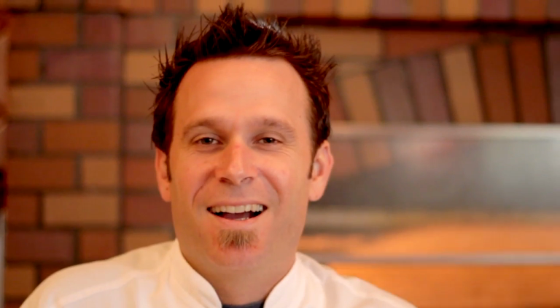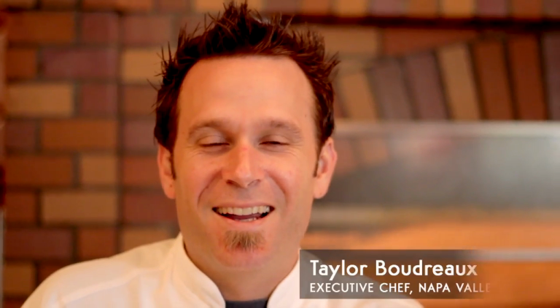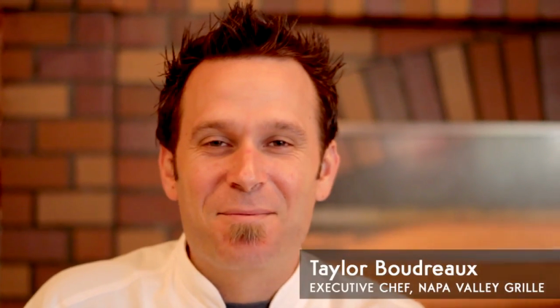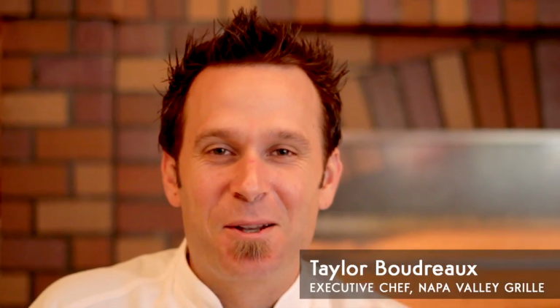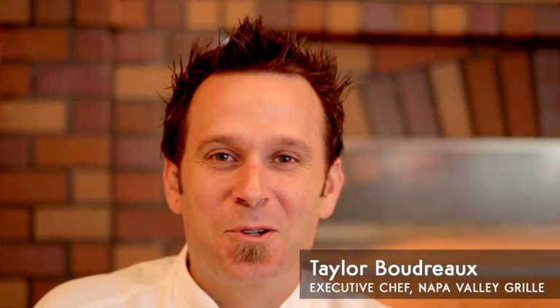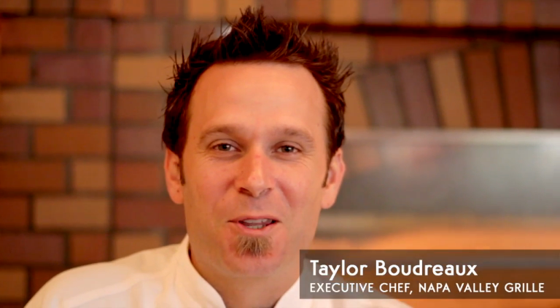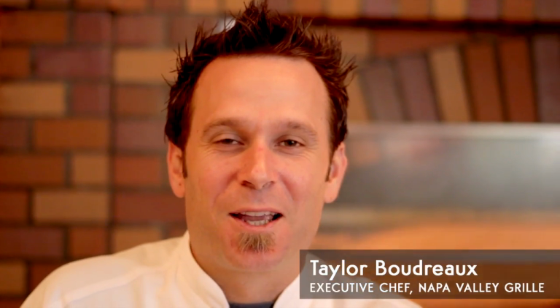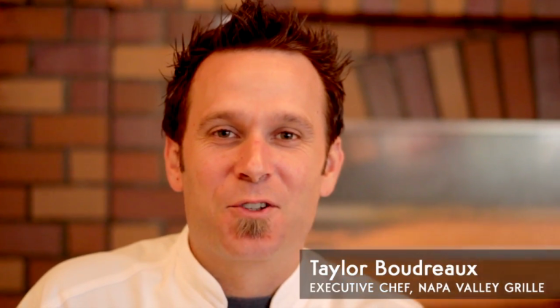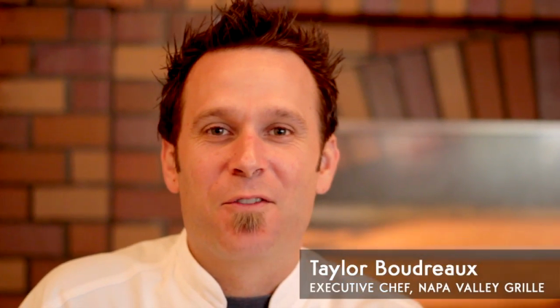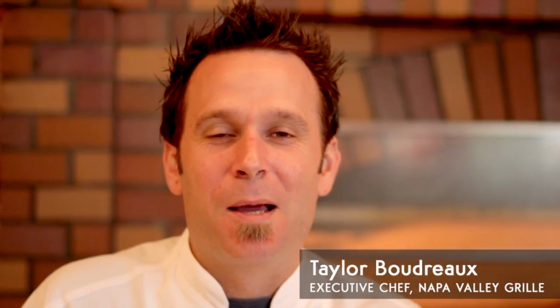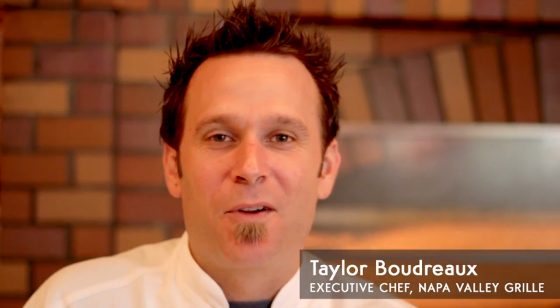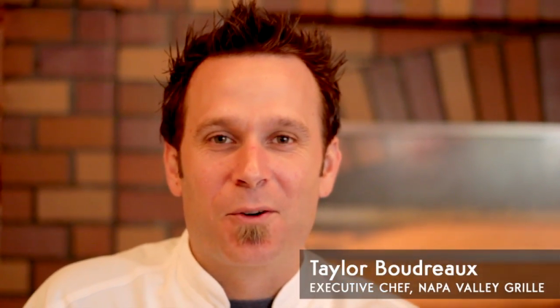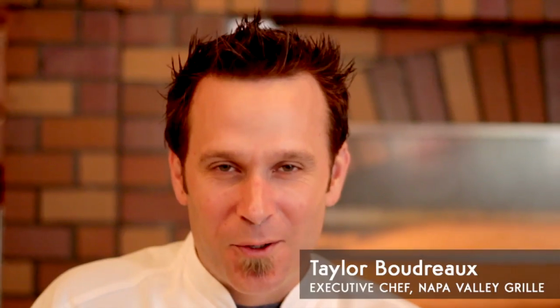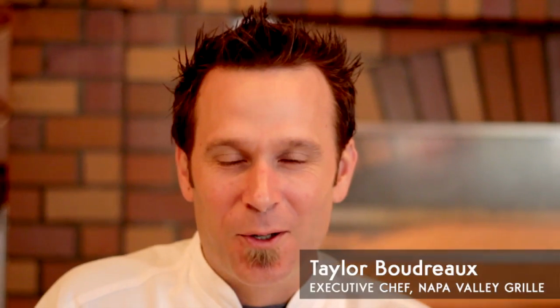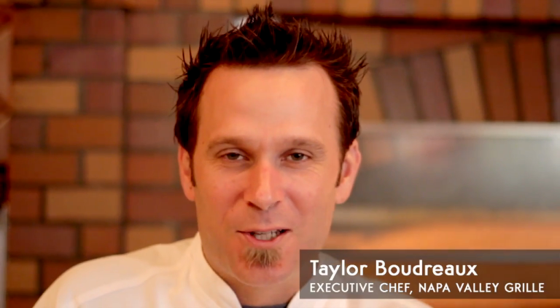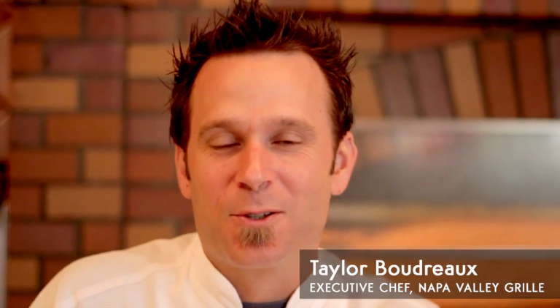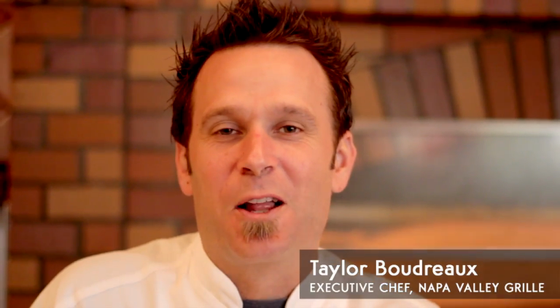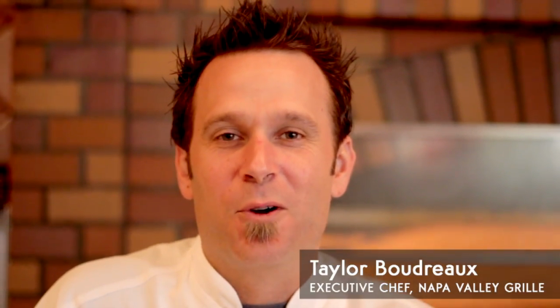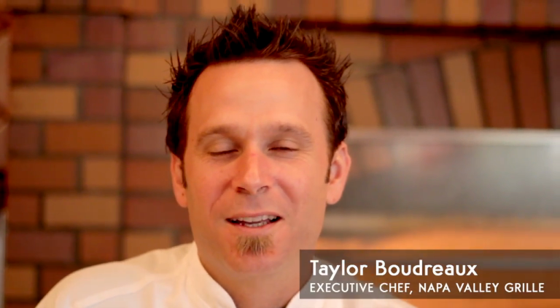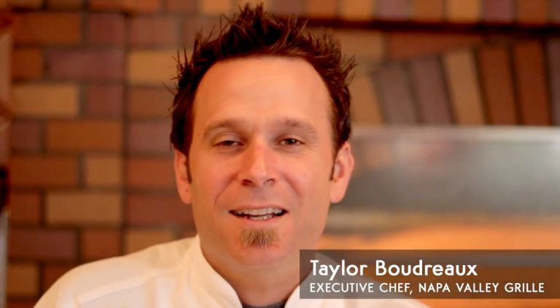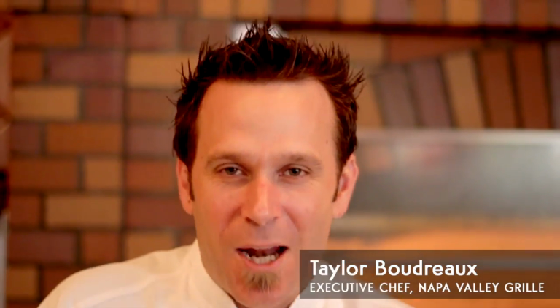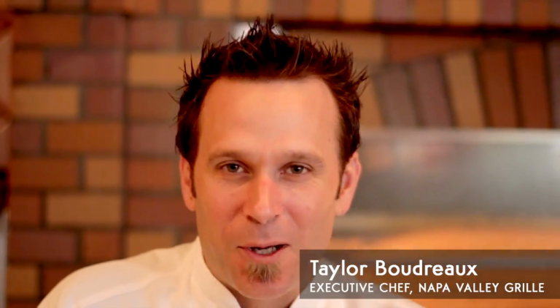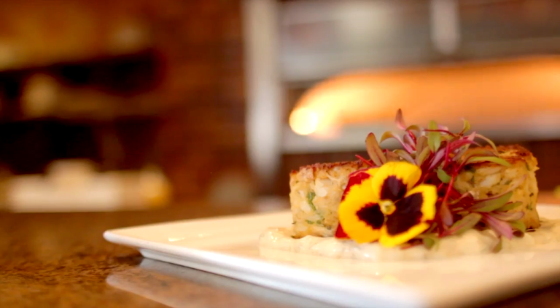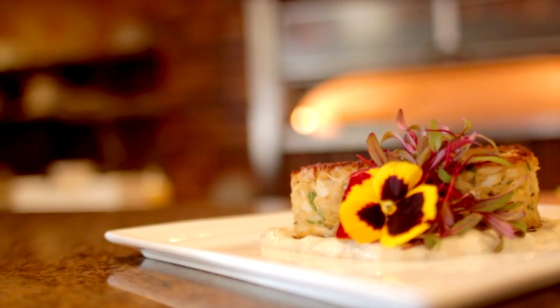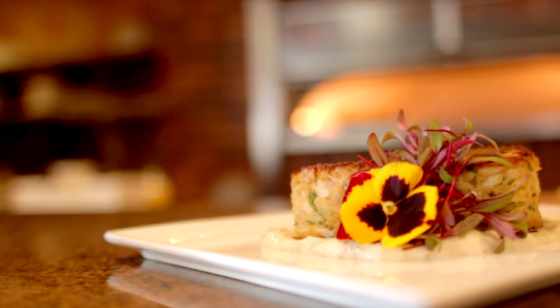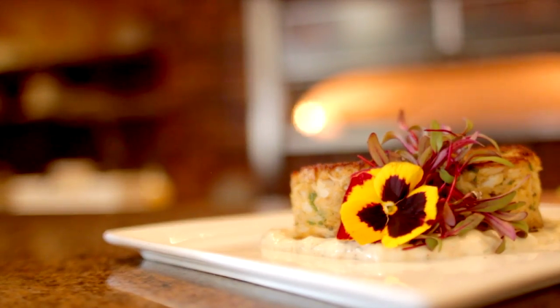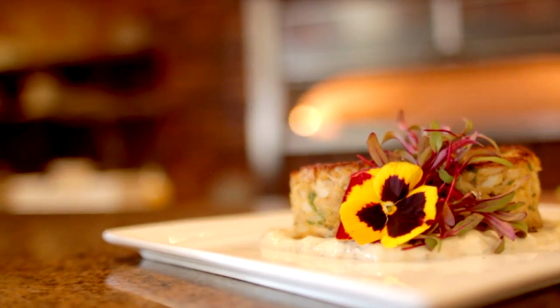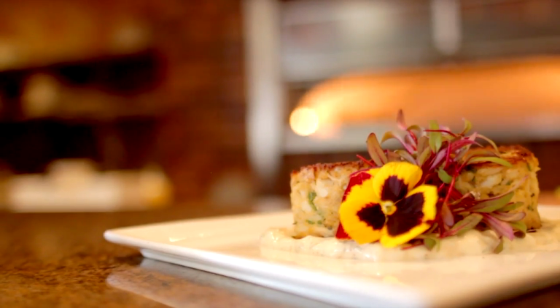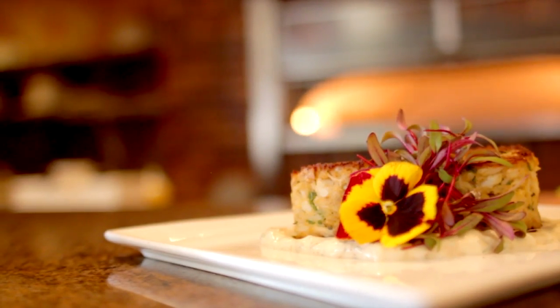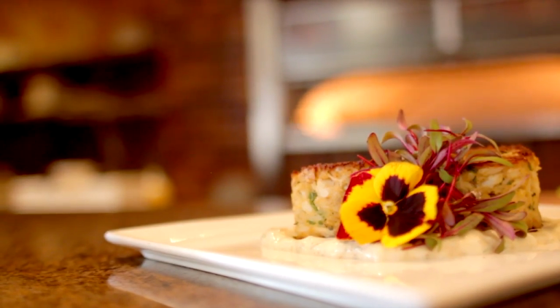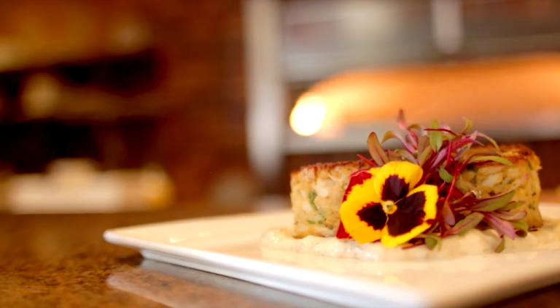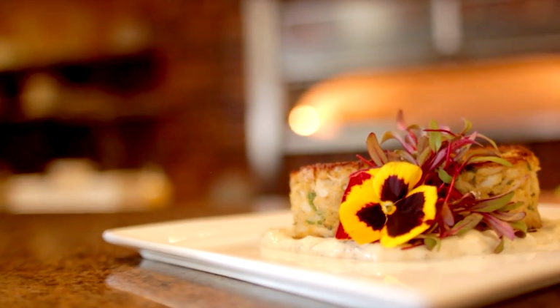Hi, I'm Taylor Boudreaux, the executive chef of the Napa Valley Grill here in Los Angeles, California. Today we're going to demo for you our Maryland style crab cakes.